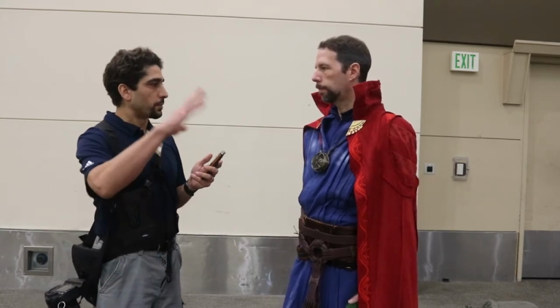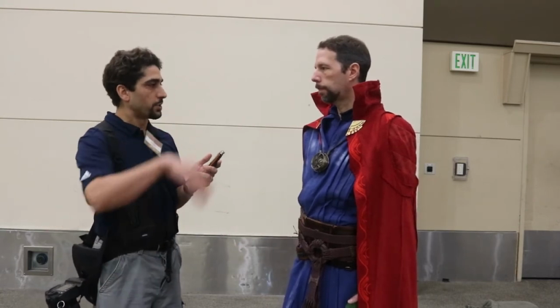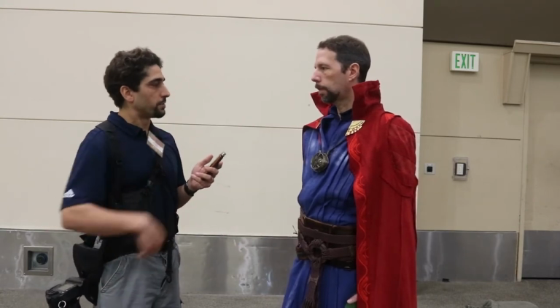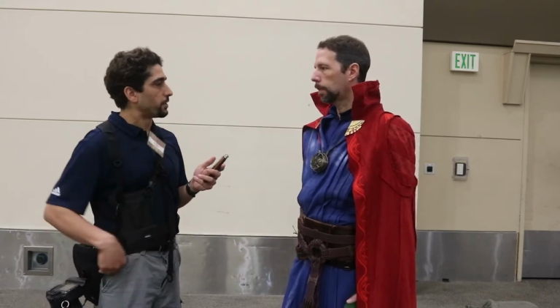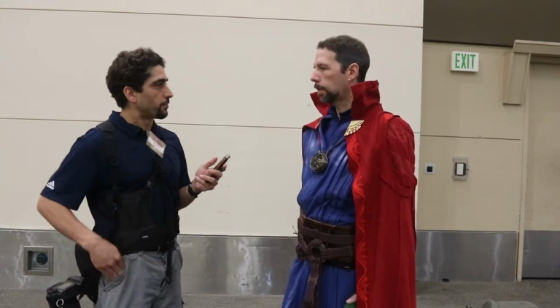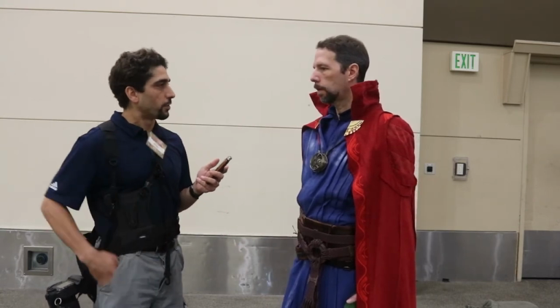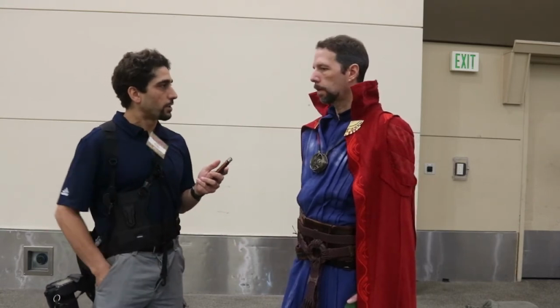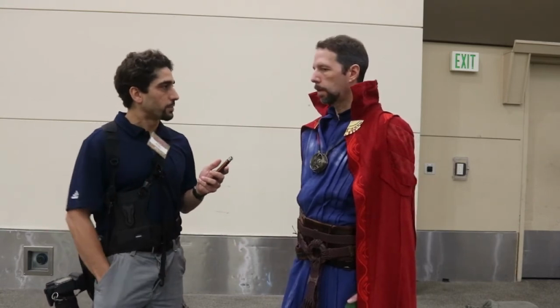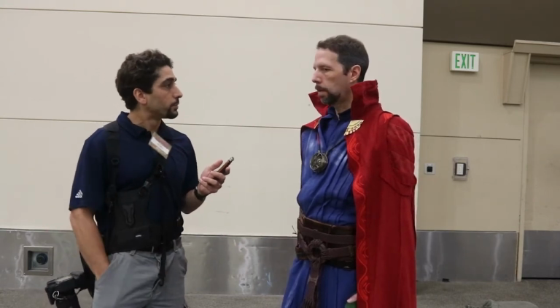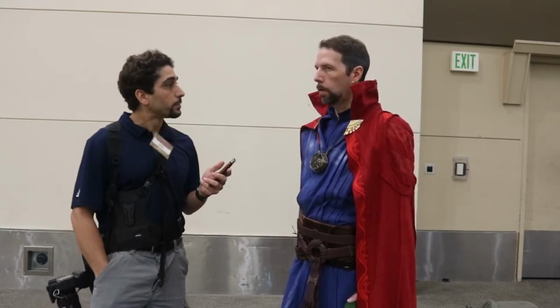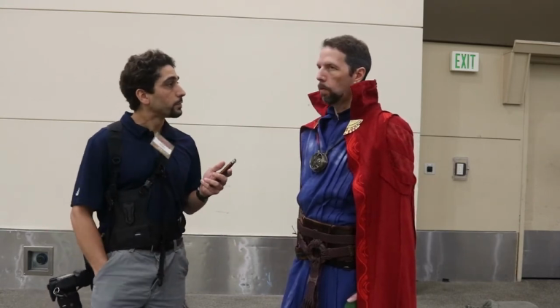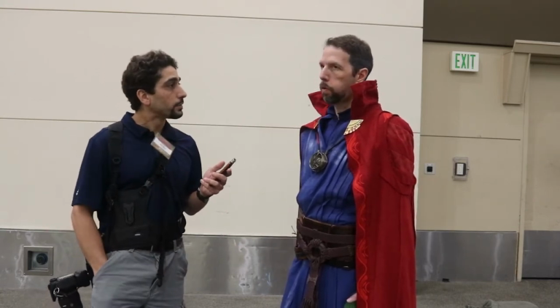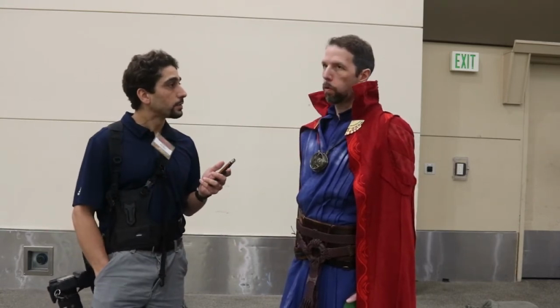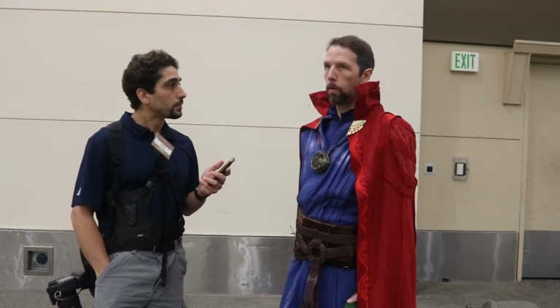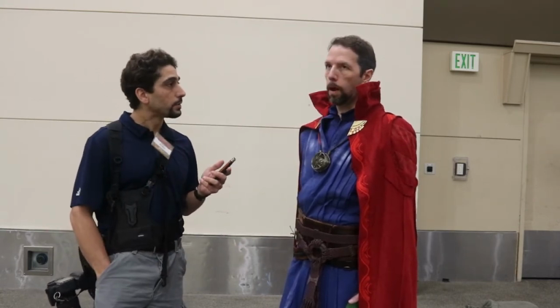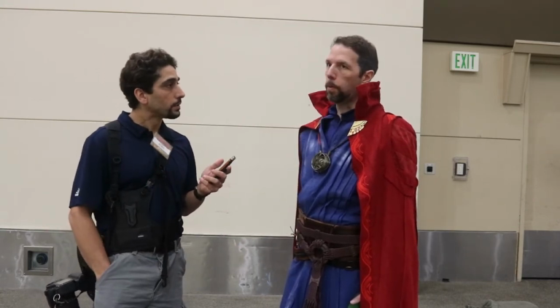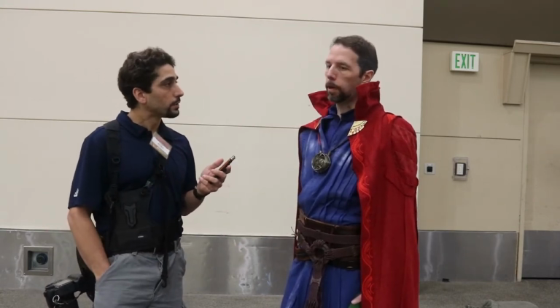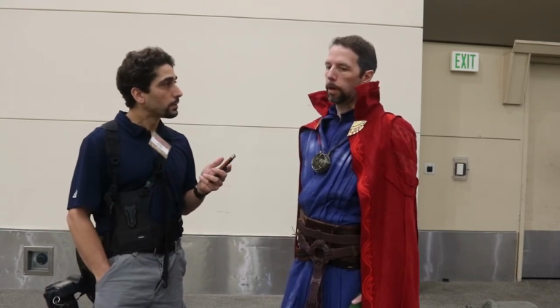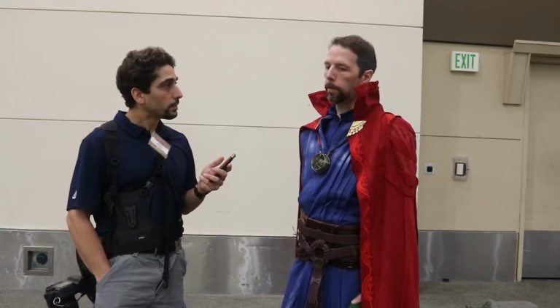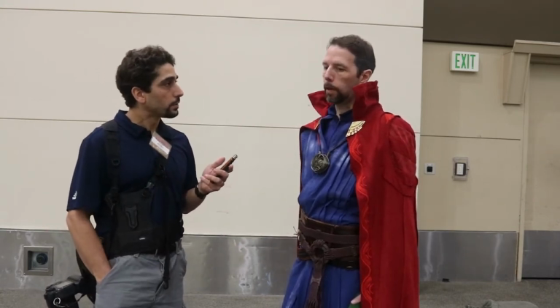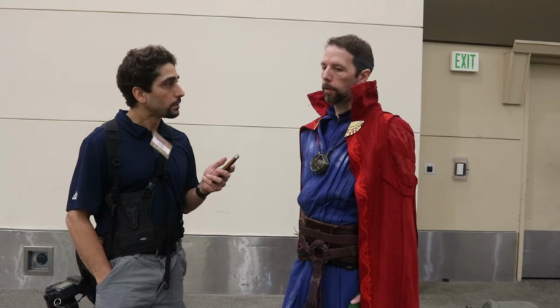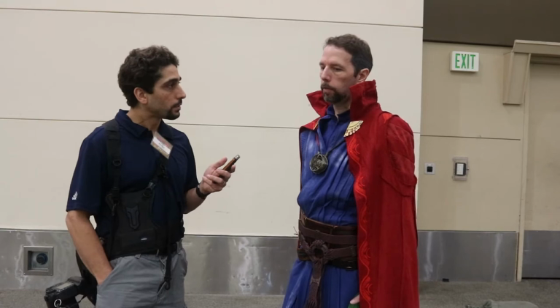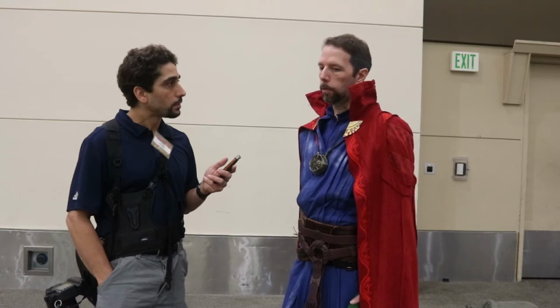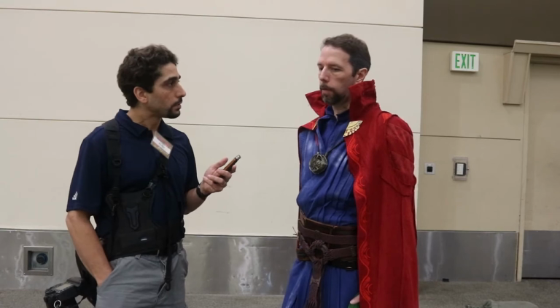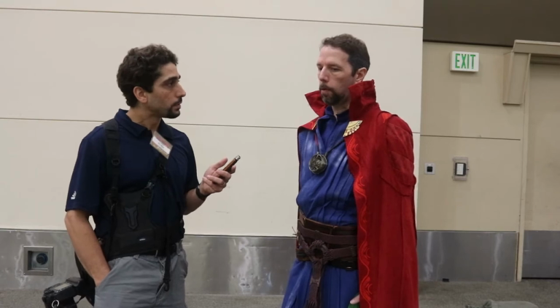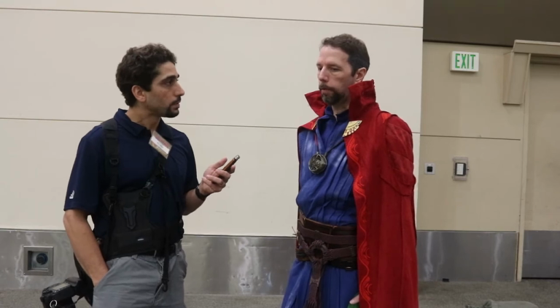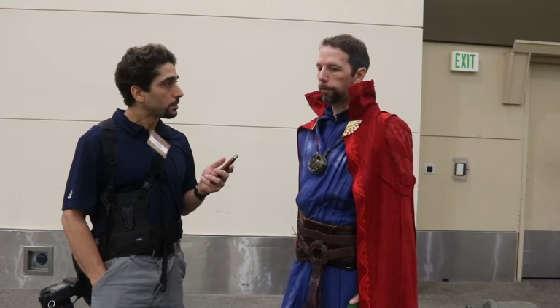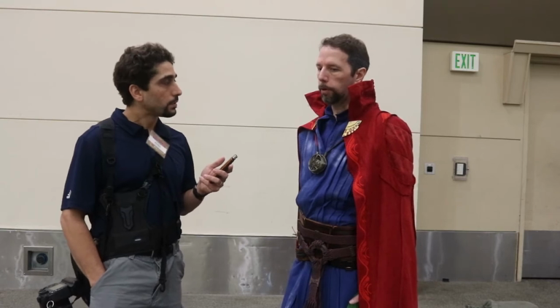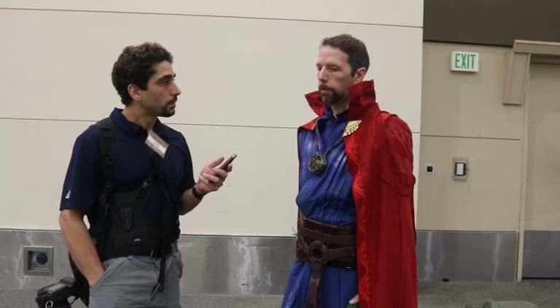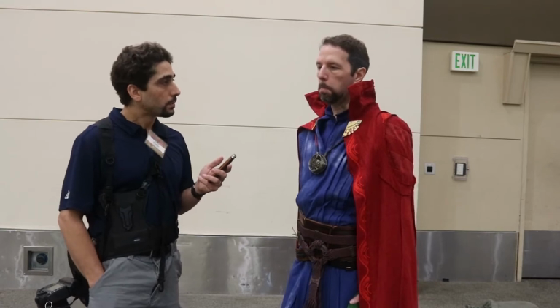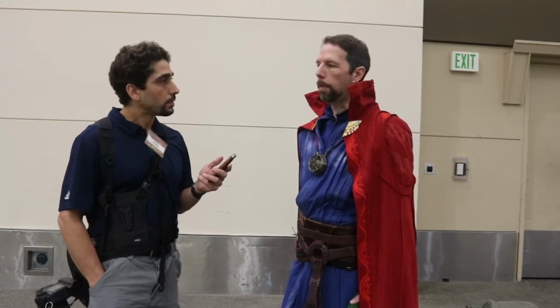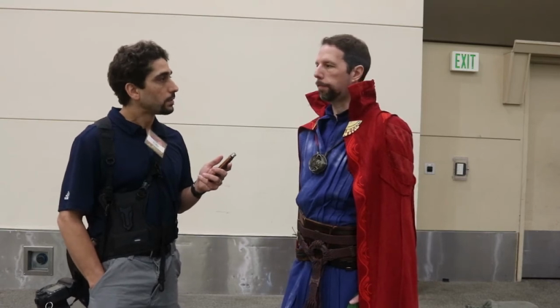And how long did it take you from start to finish for your costume? I've been working on this costume with my wife for months.